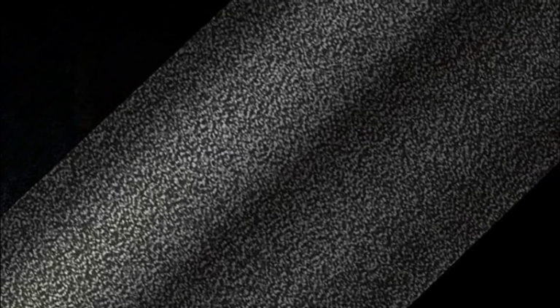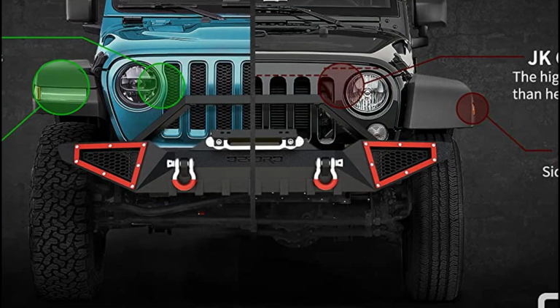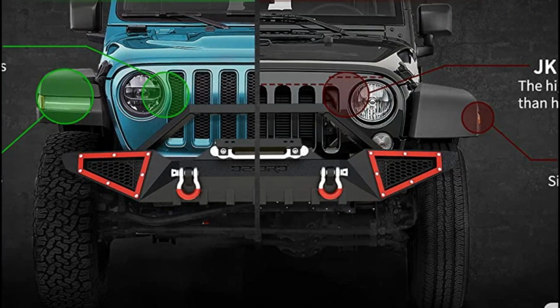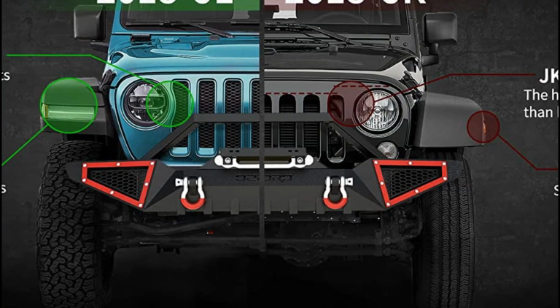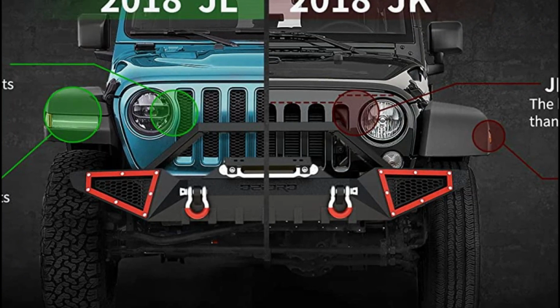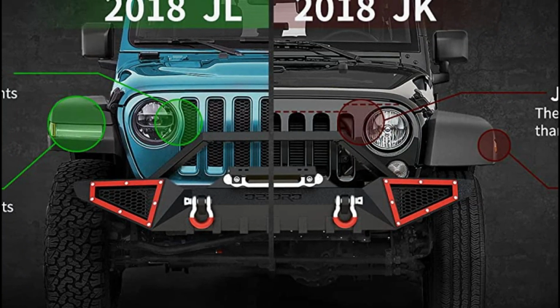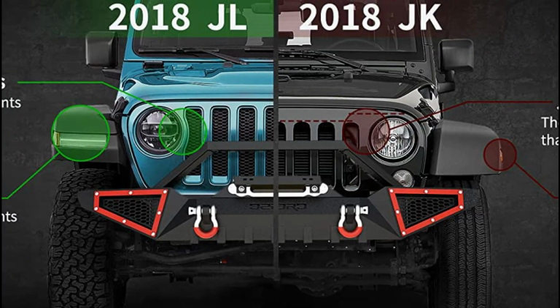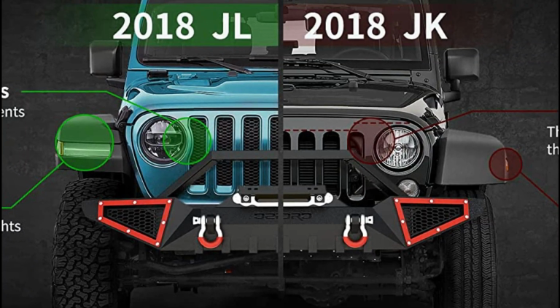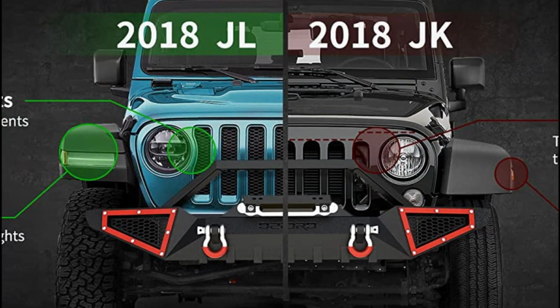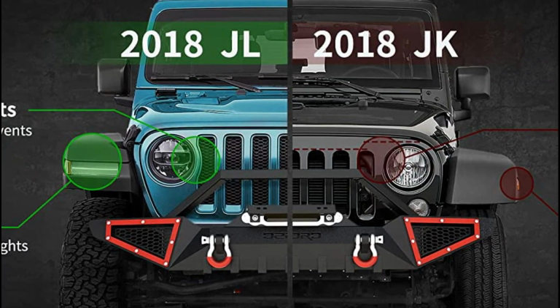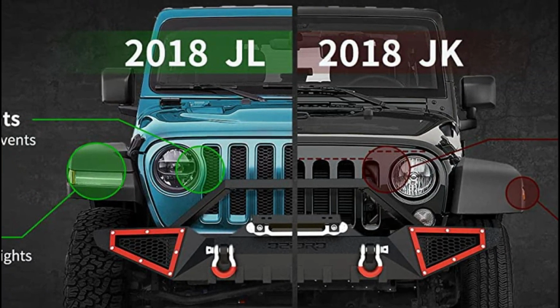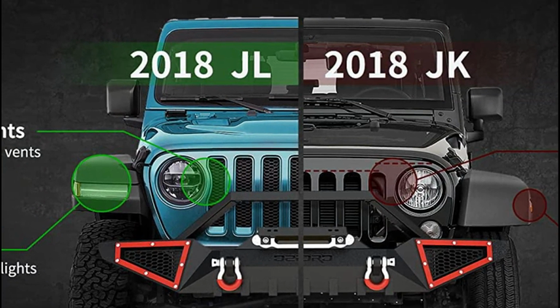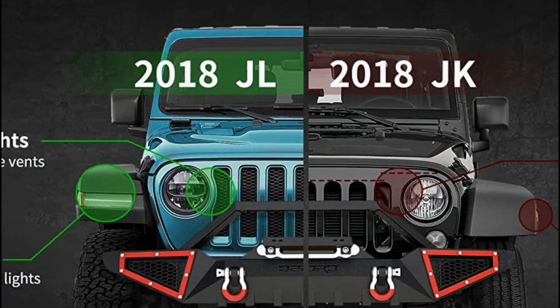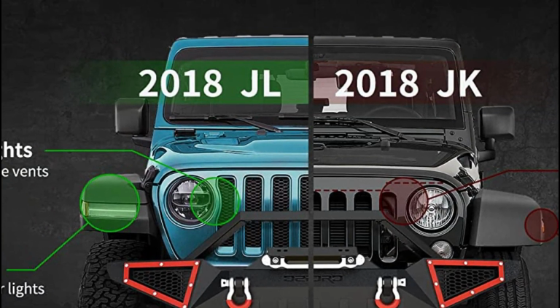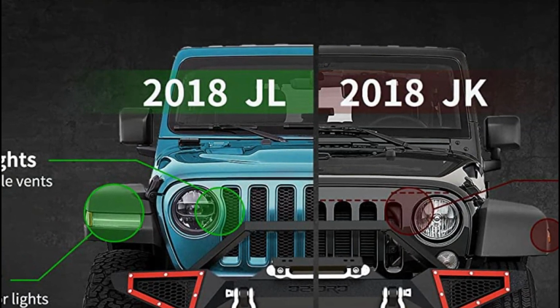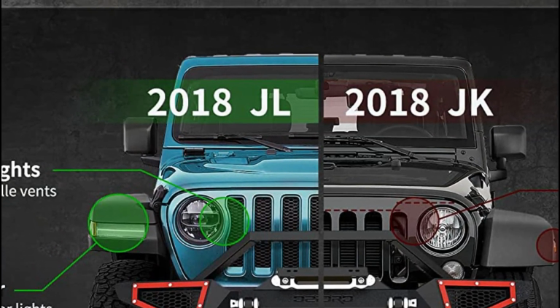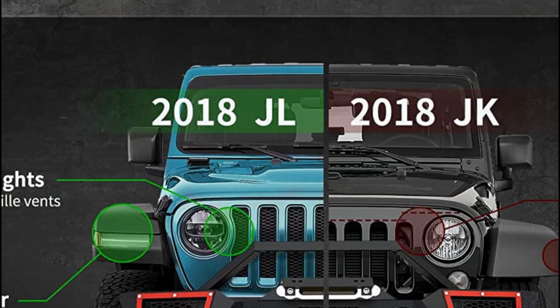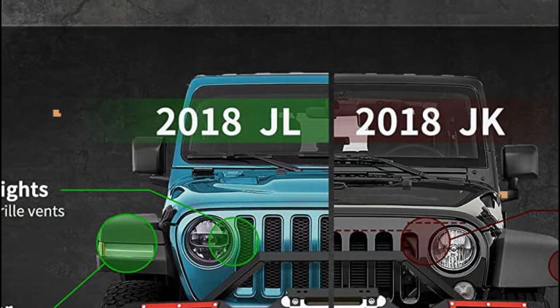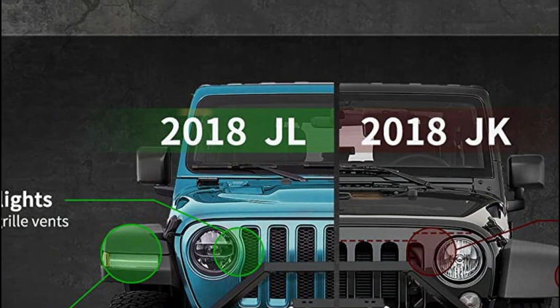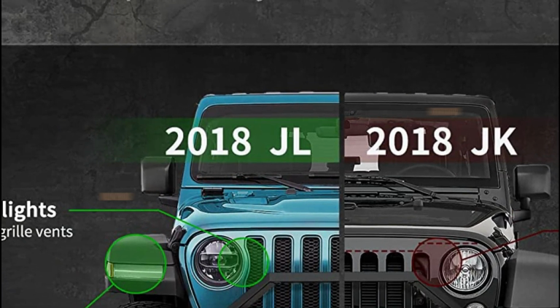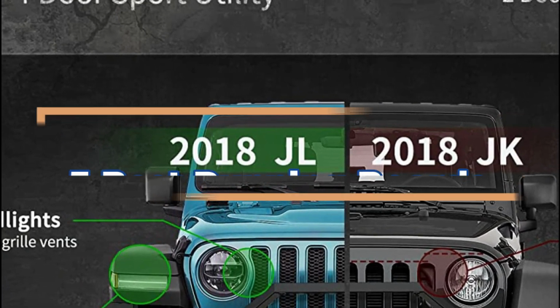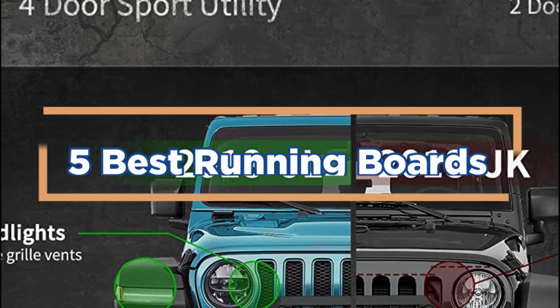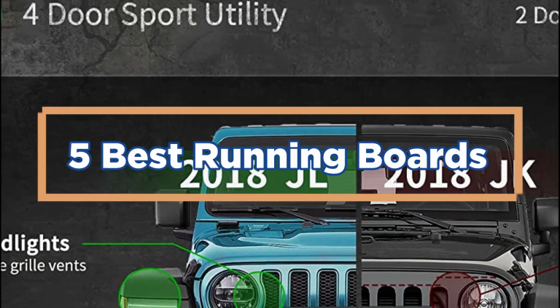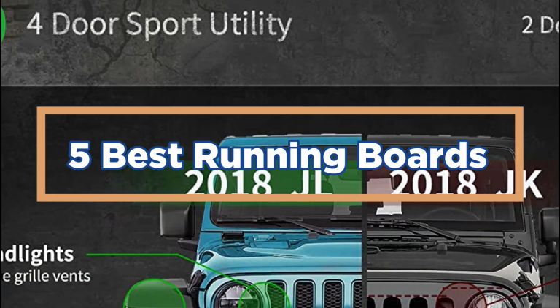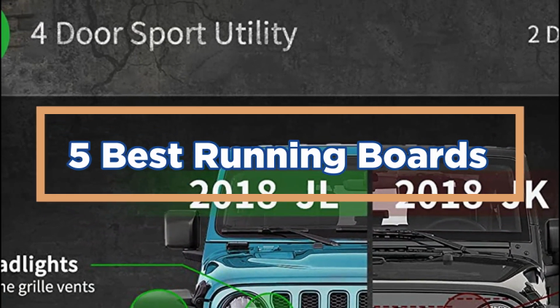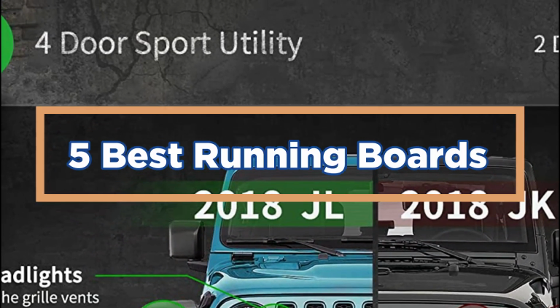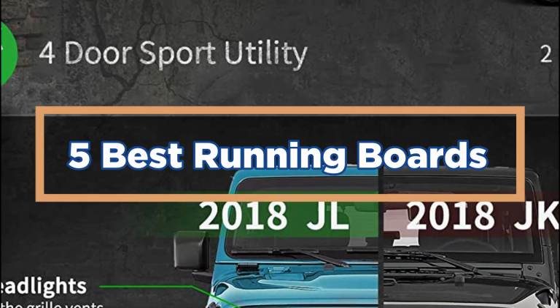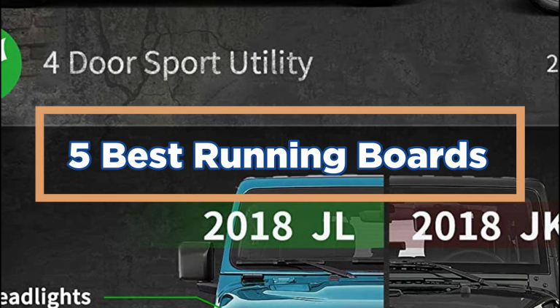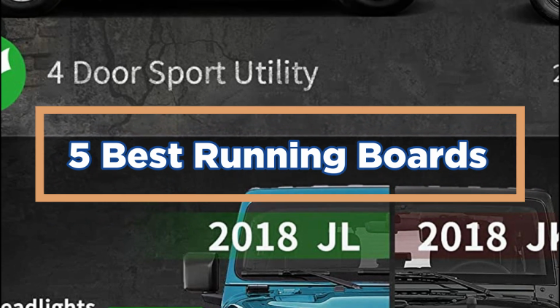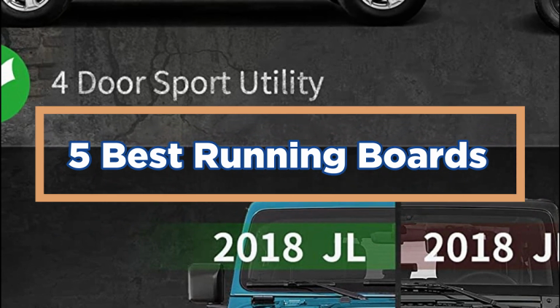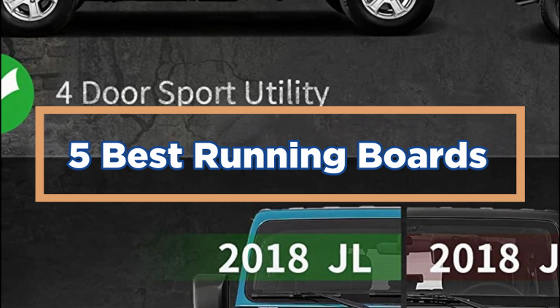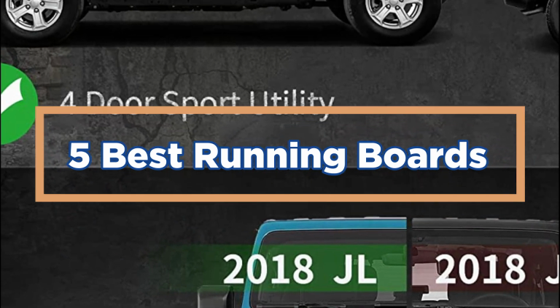In today's video, we will show you the top 5 best running boards. Let's get started.